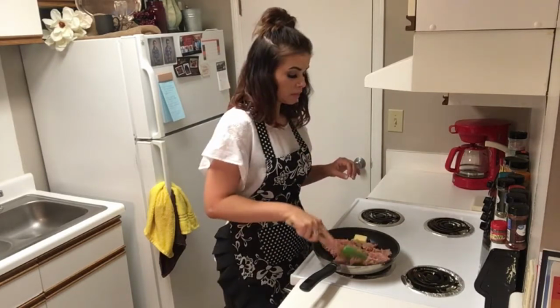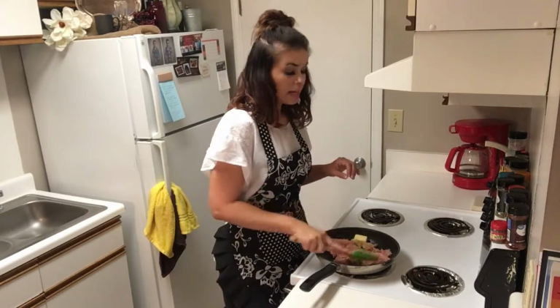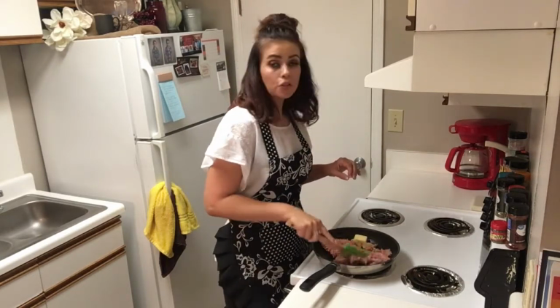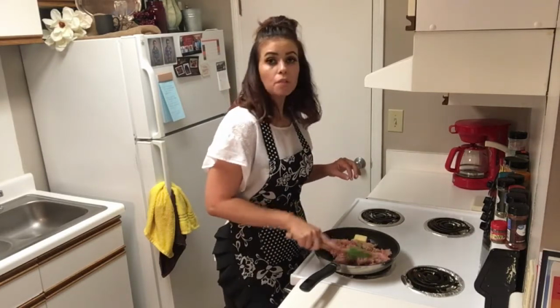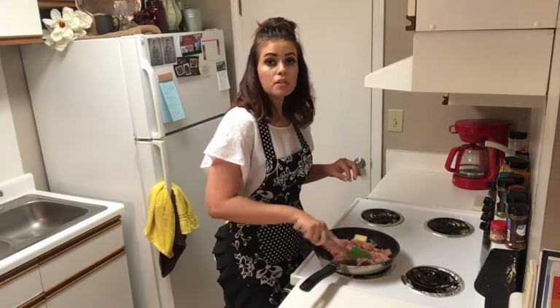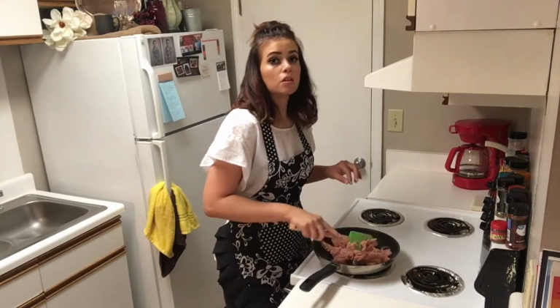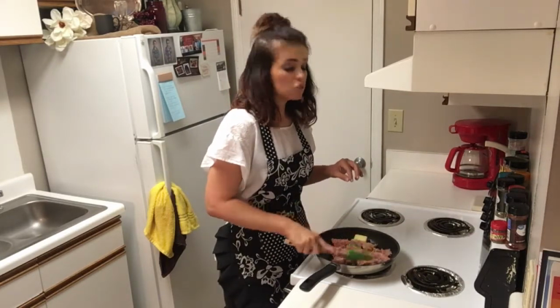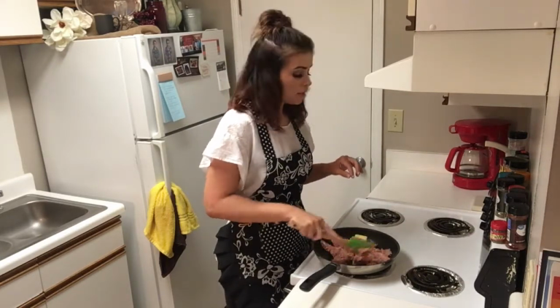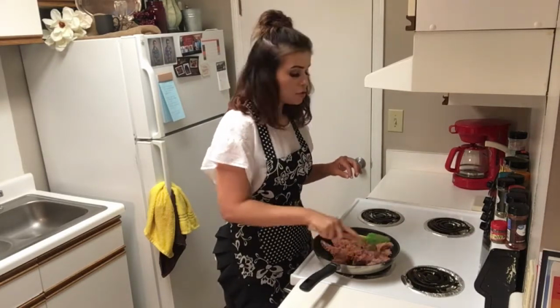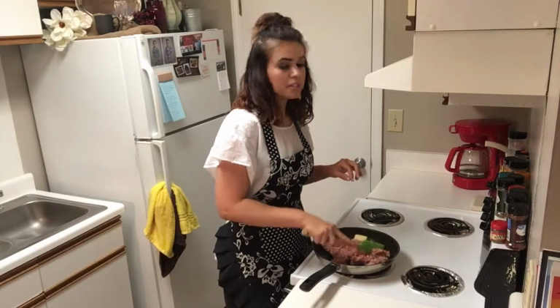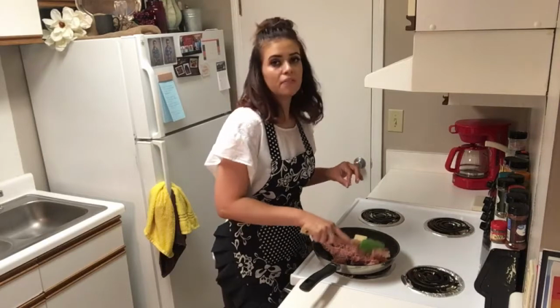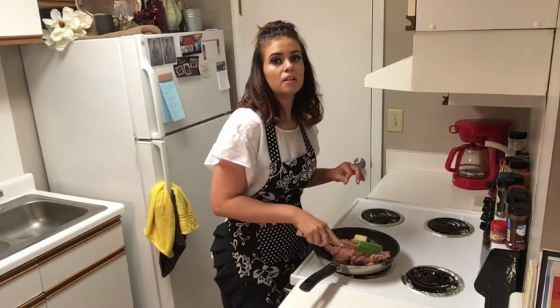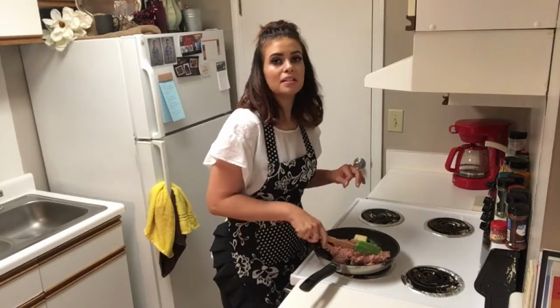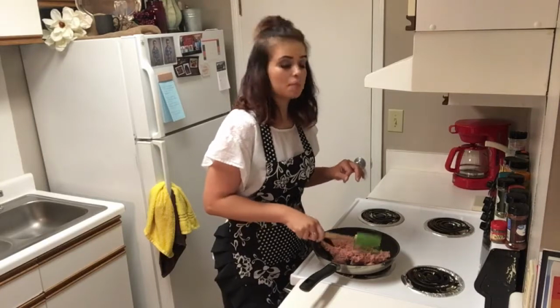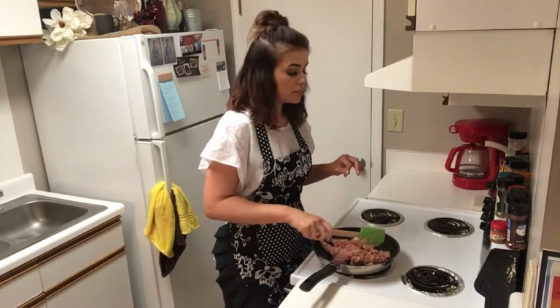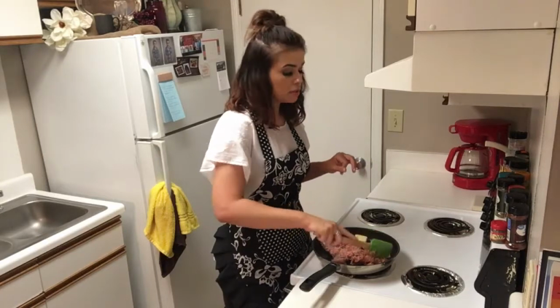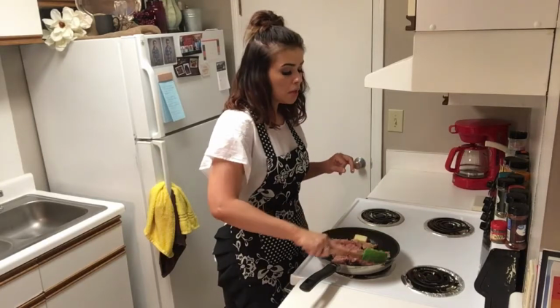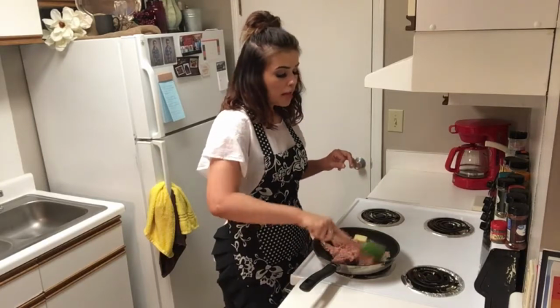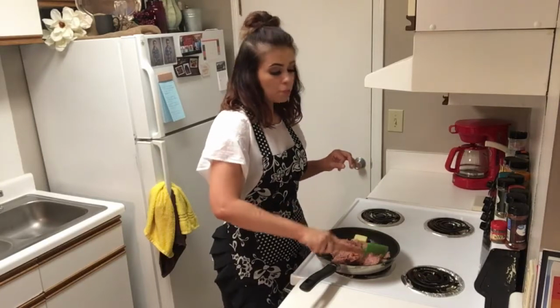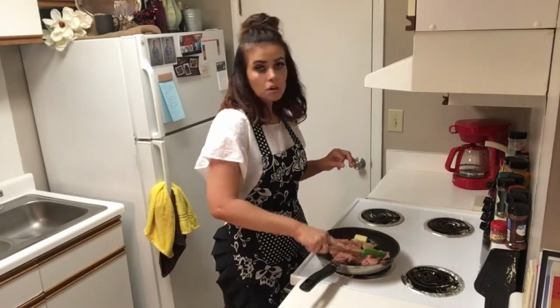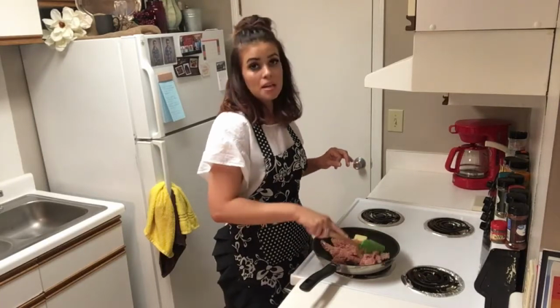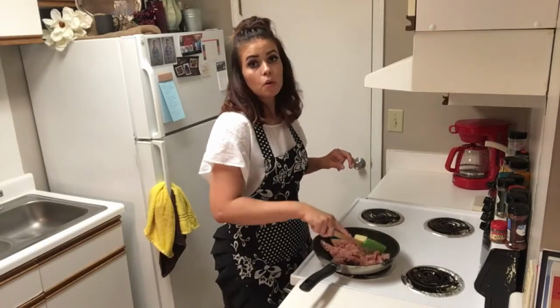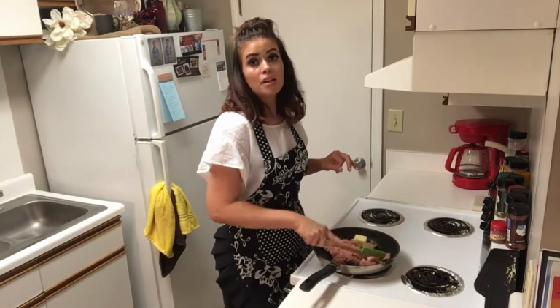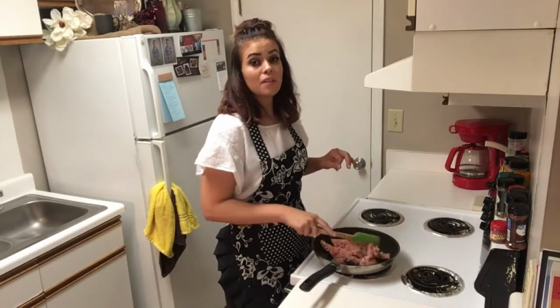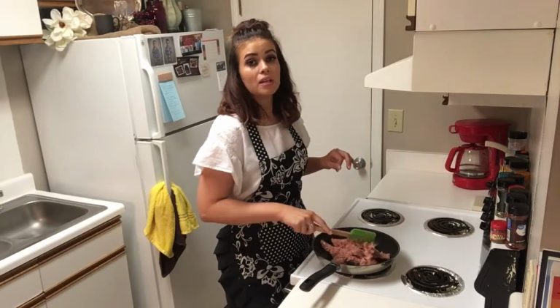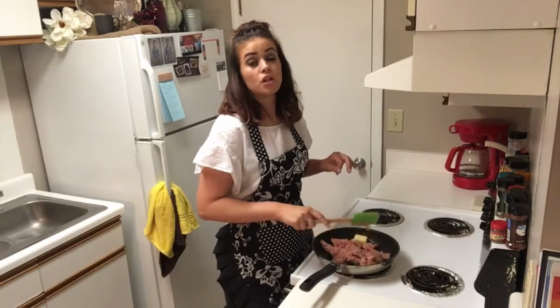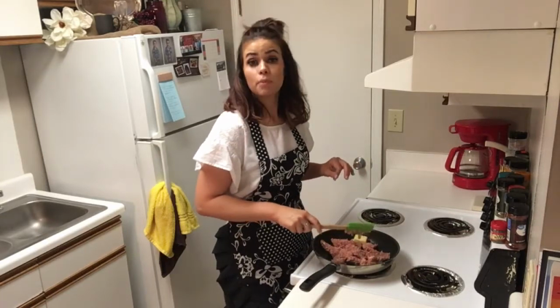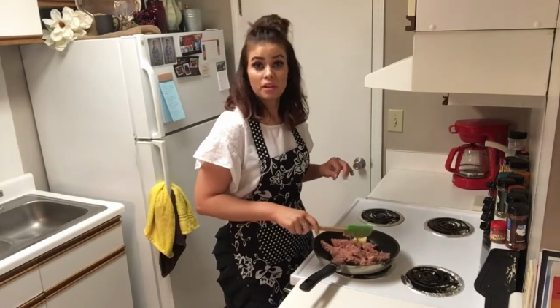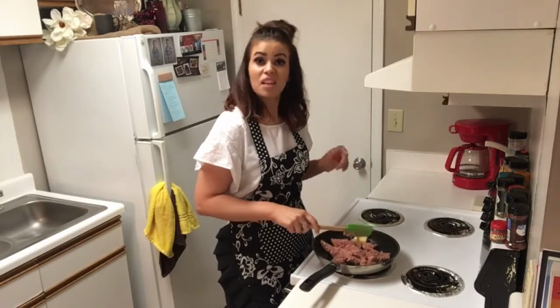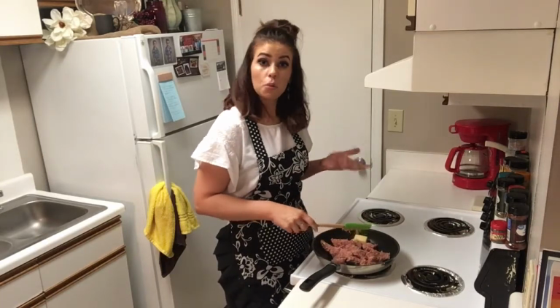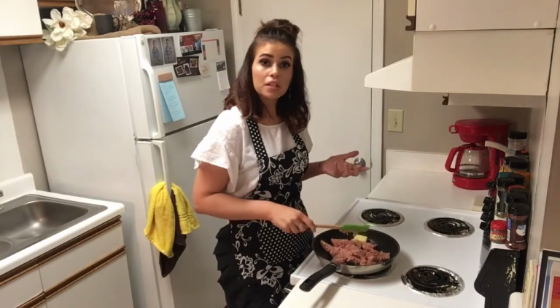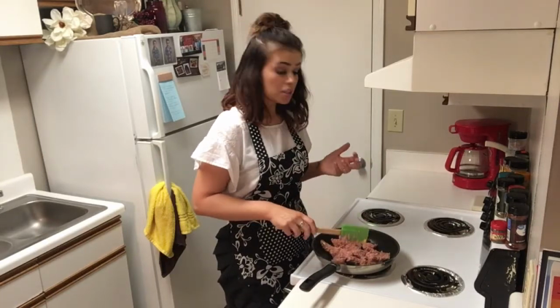If you're not a big sausage lover, you can definitely substitute hamburger meat or even turkey burger if you wanted to.